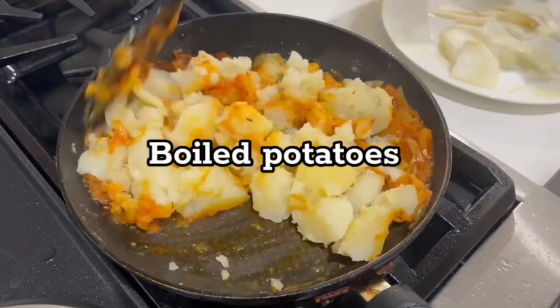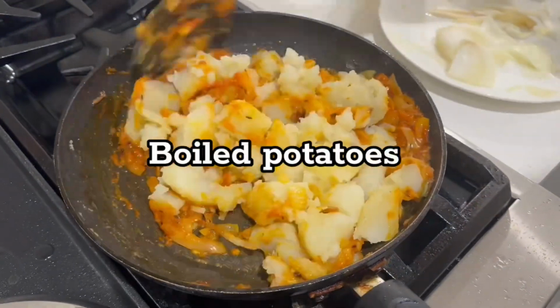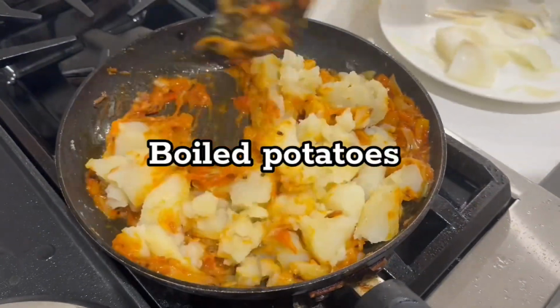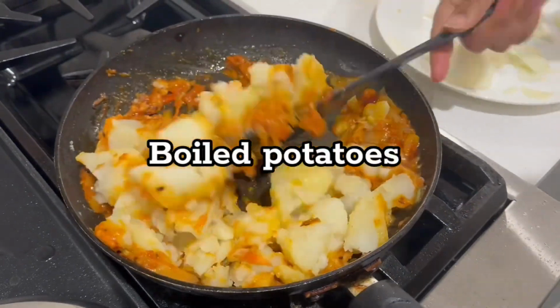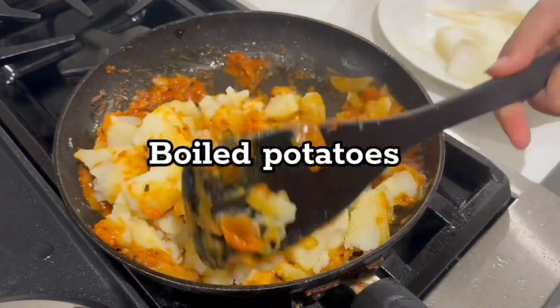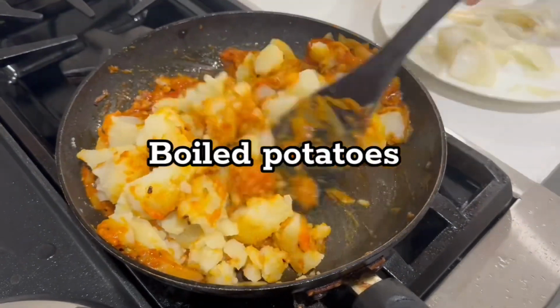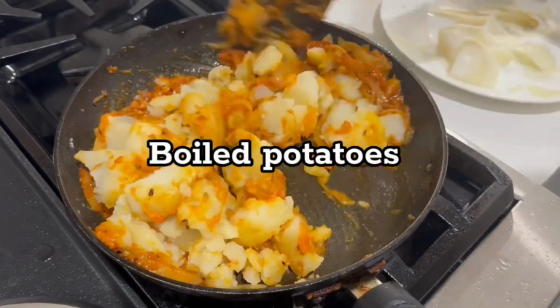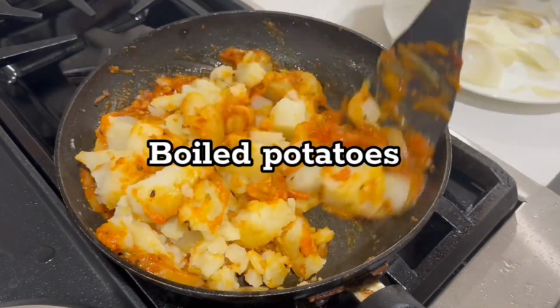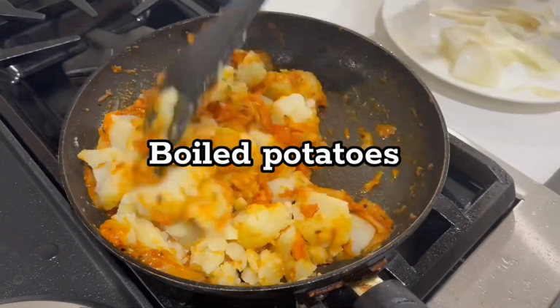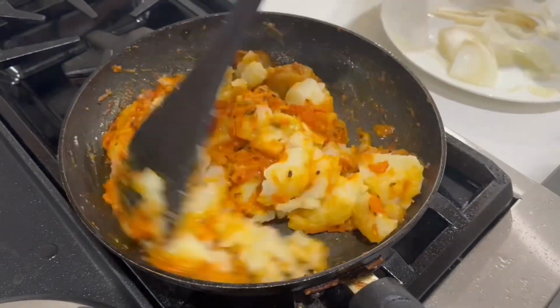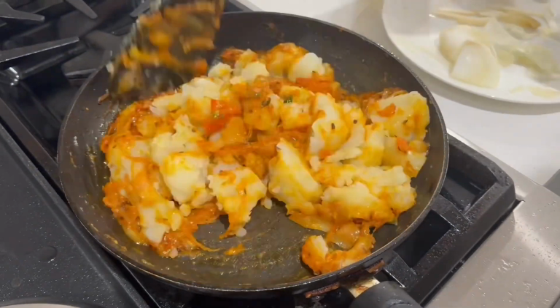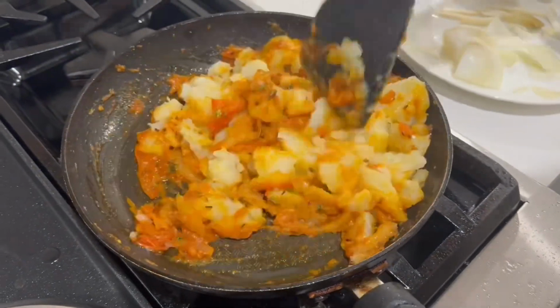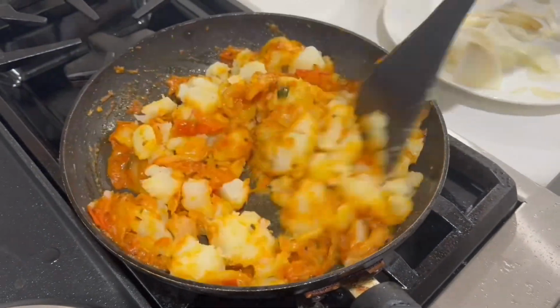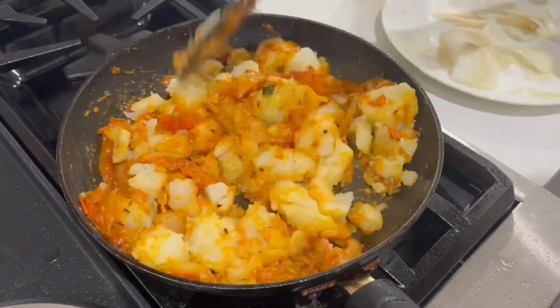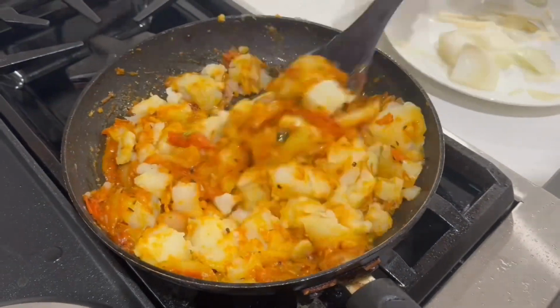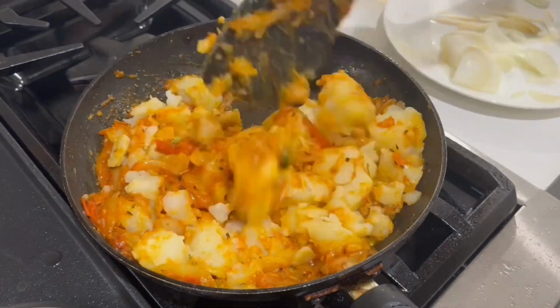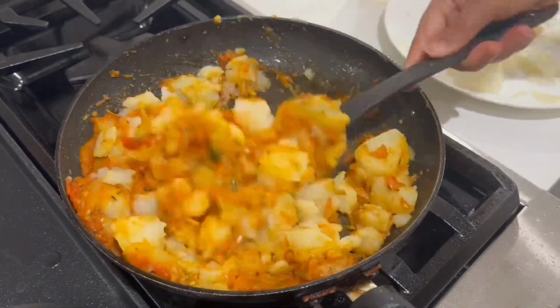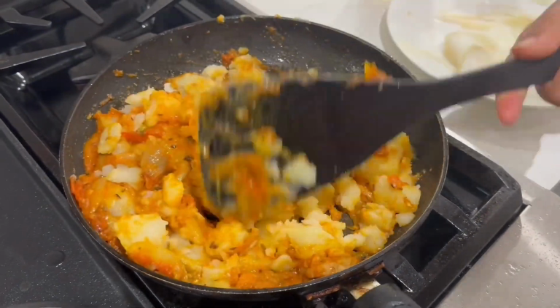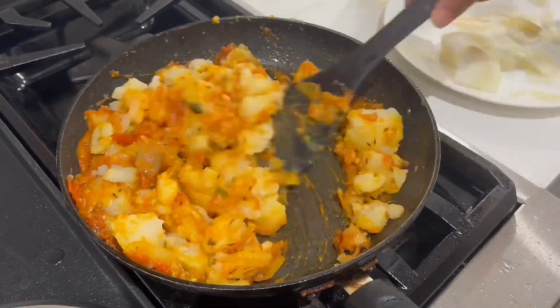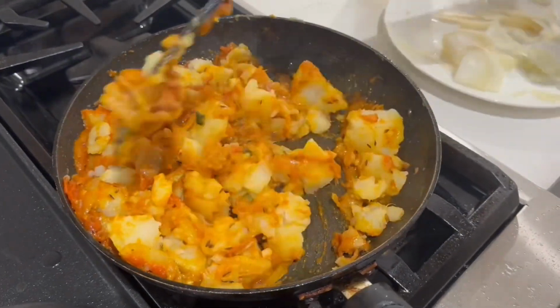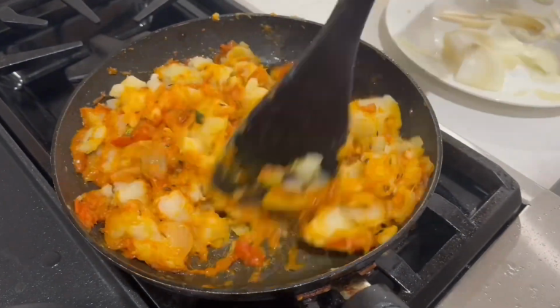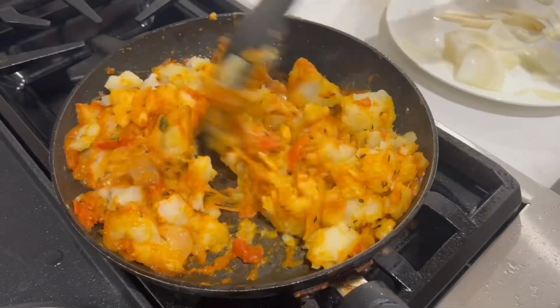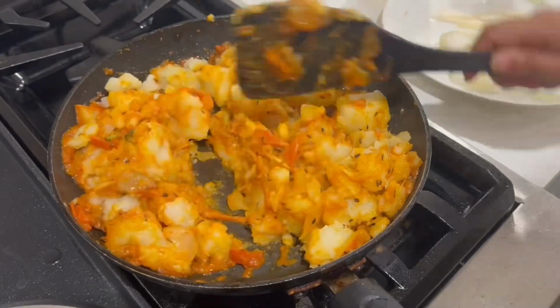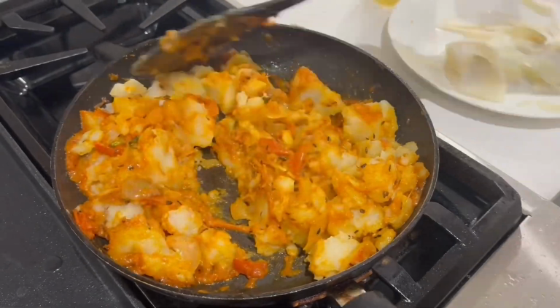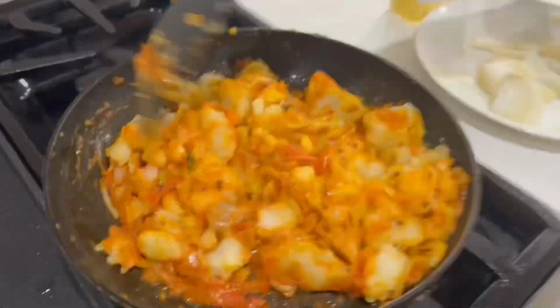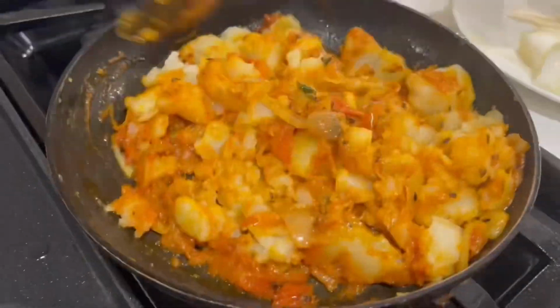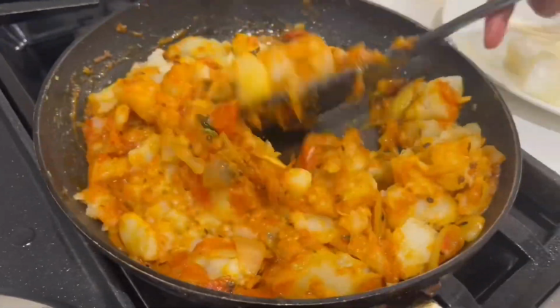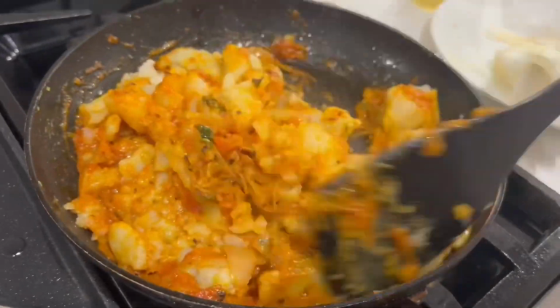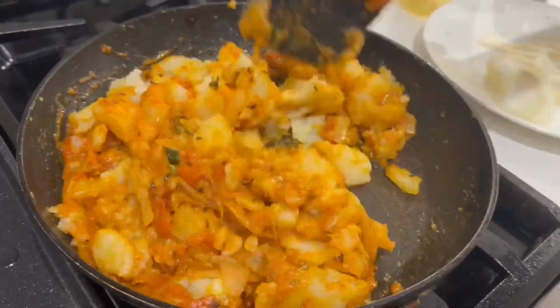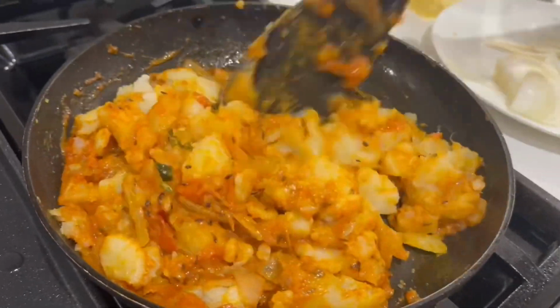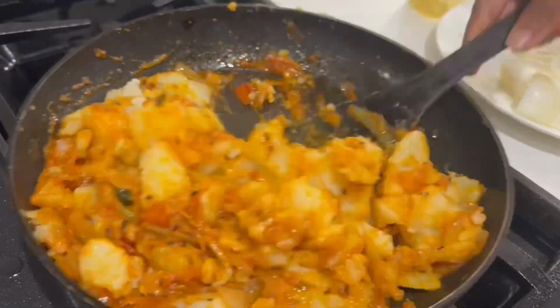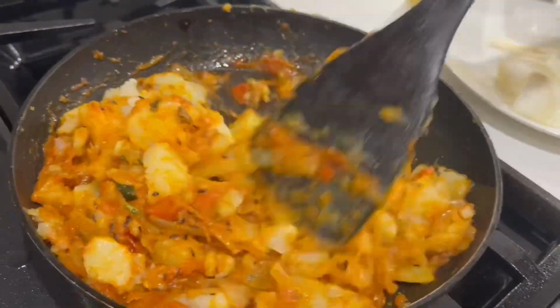Honey was the last one I had to add. Let's mix in the olive oil.